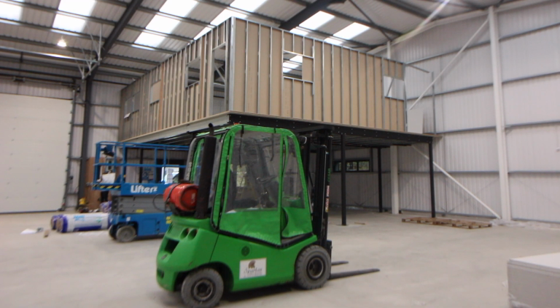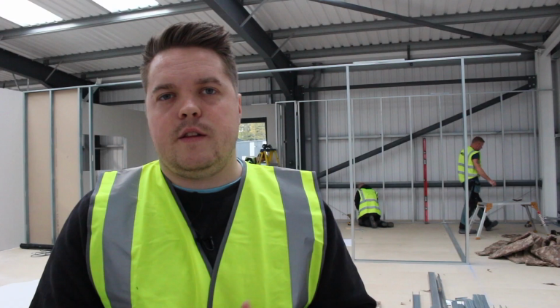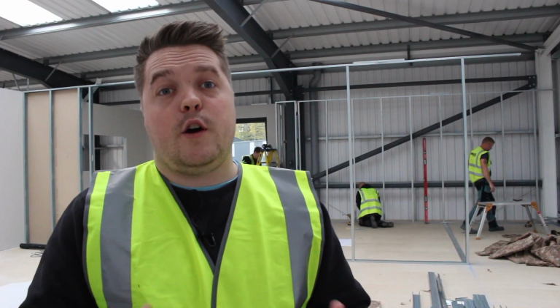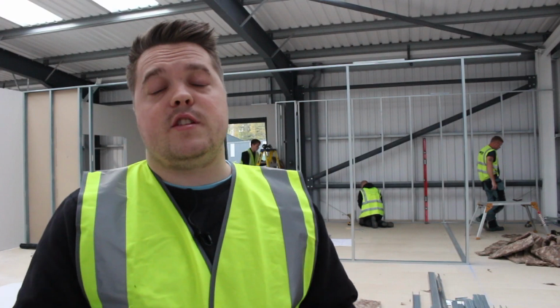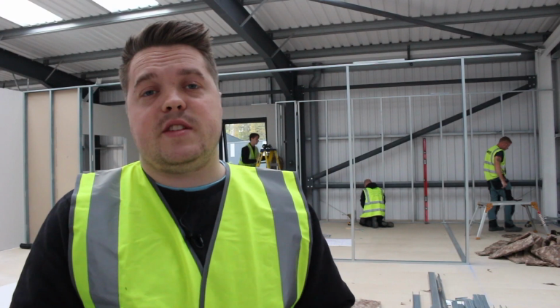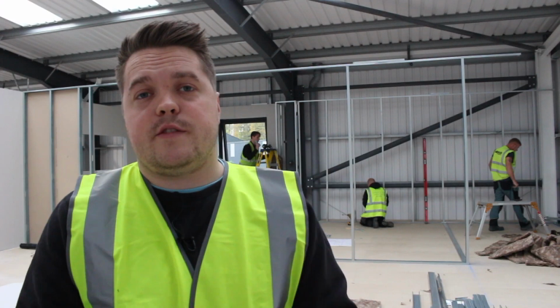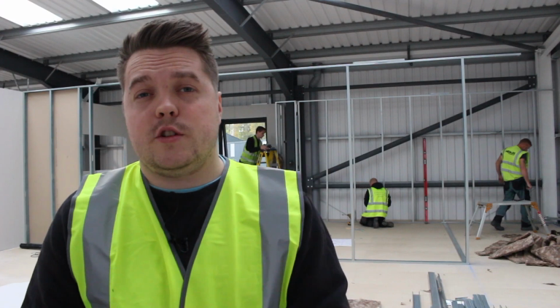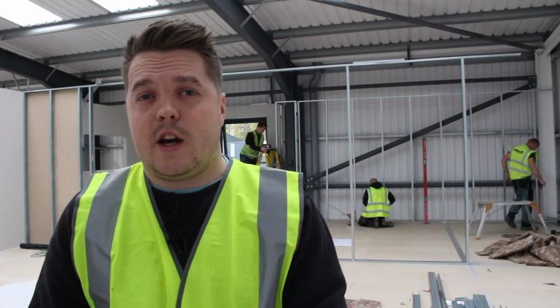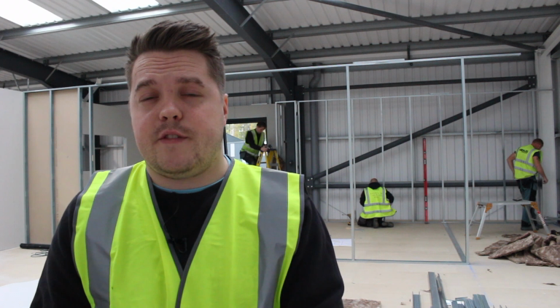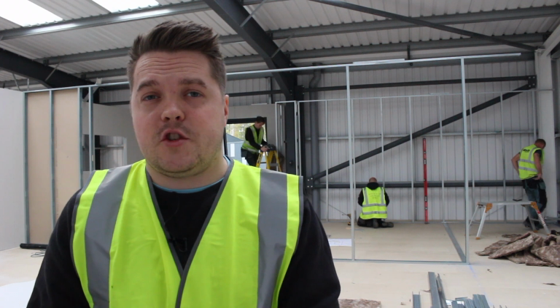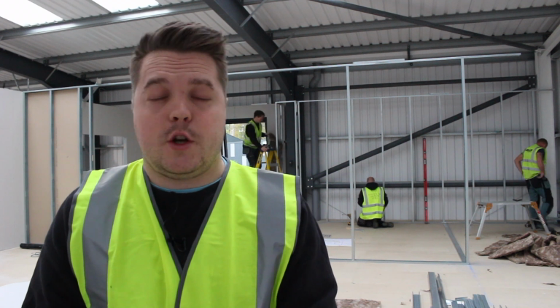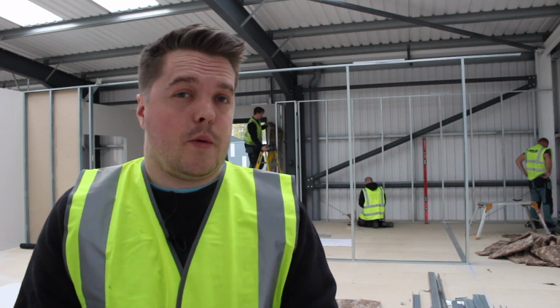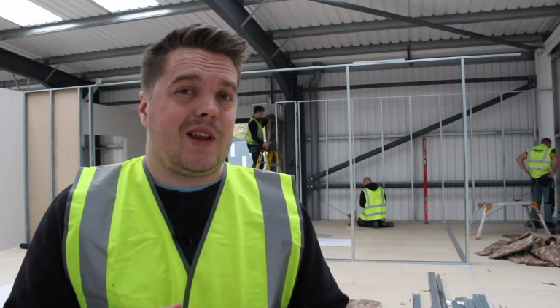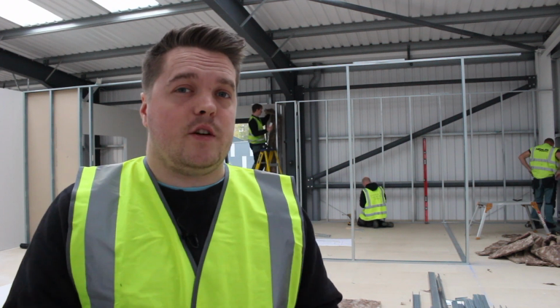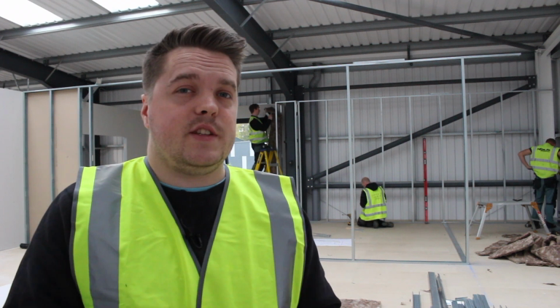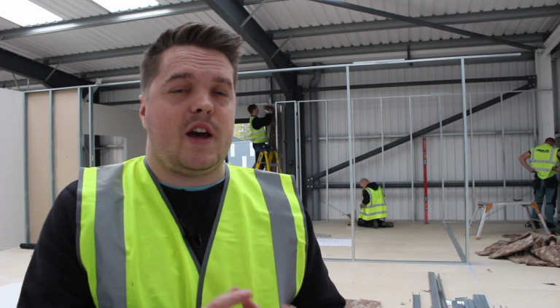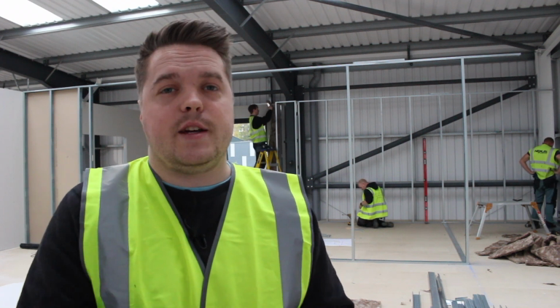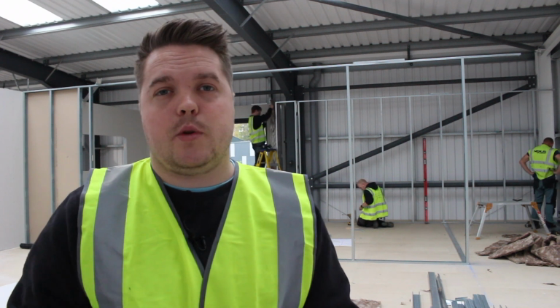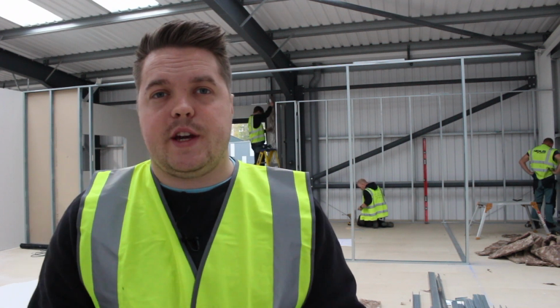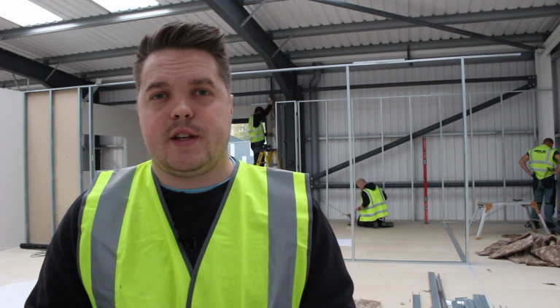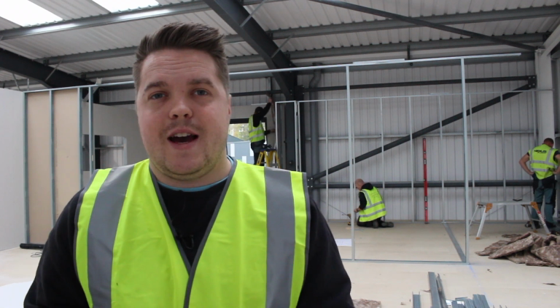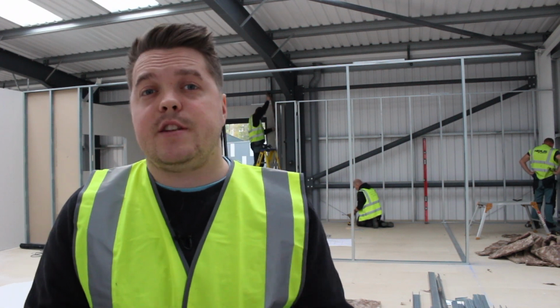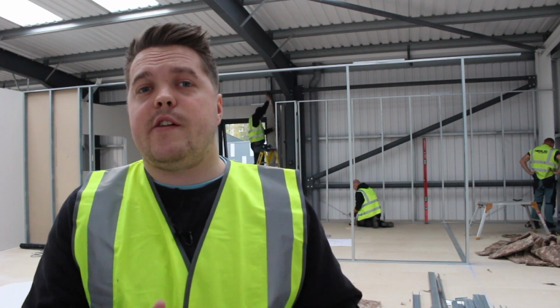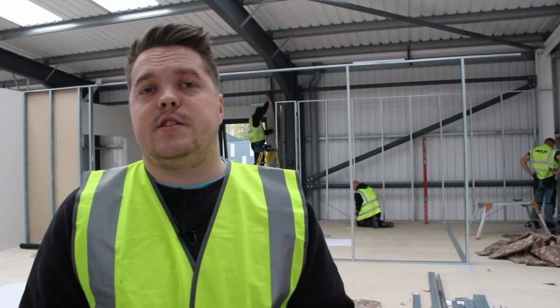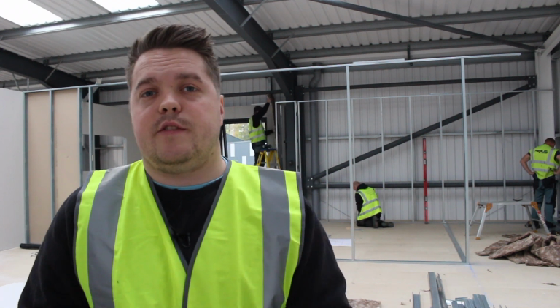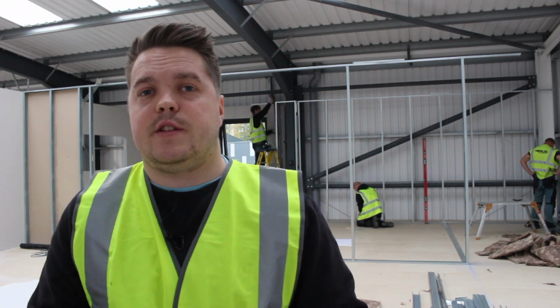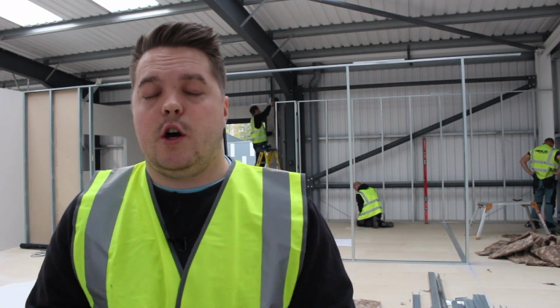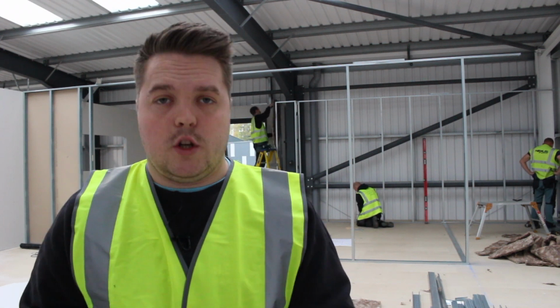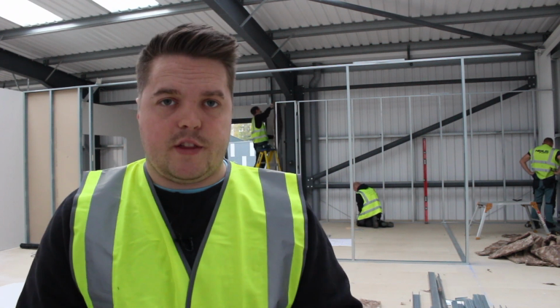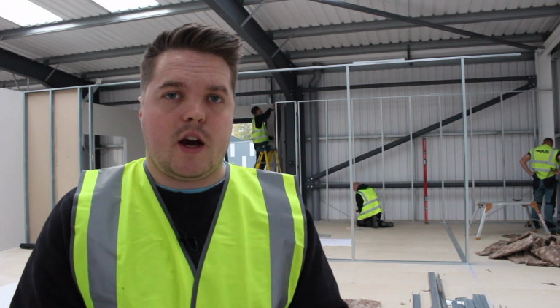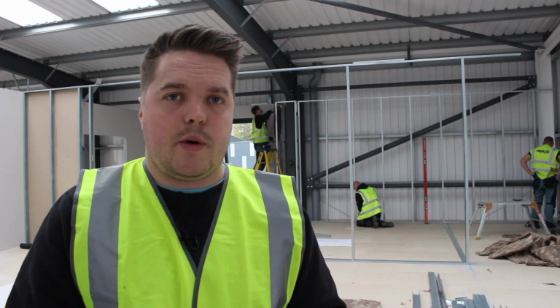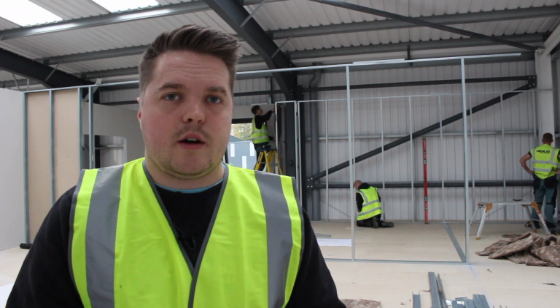The office mezzanine floor design features an open plan office for eight employees, and a director's office overlooking the car park.